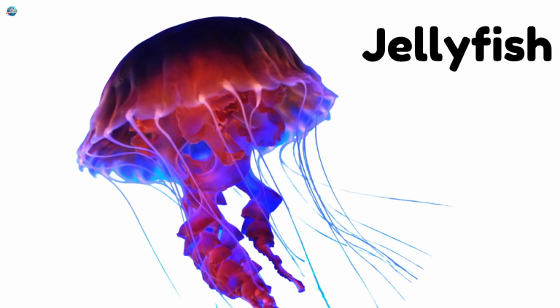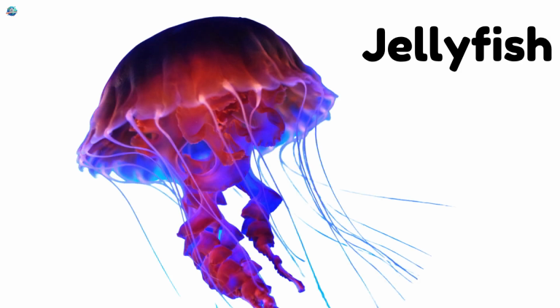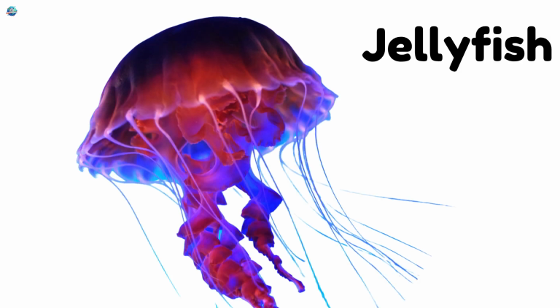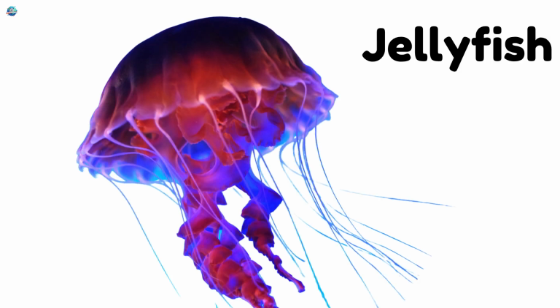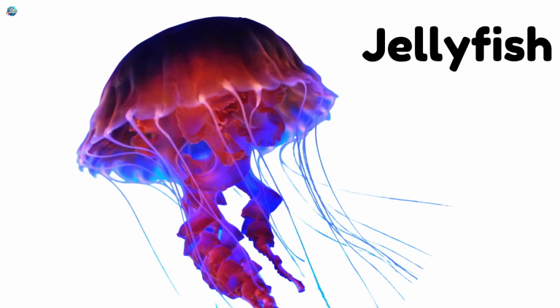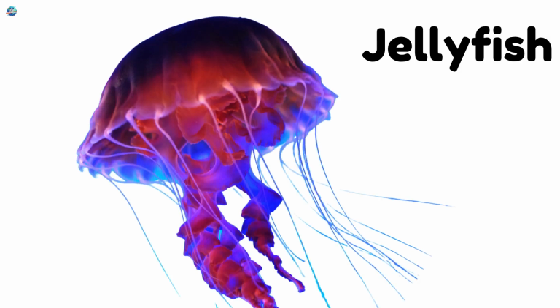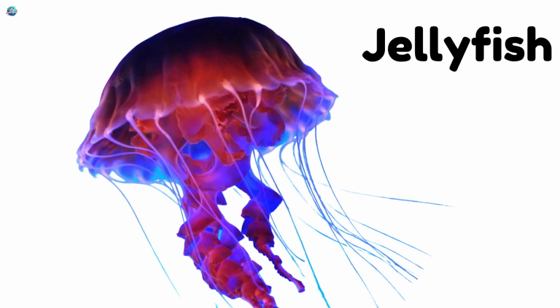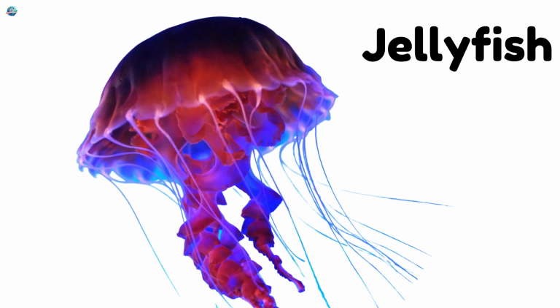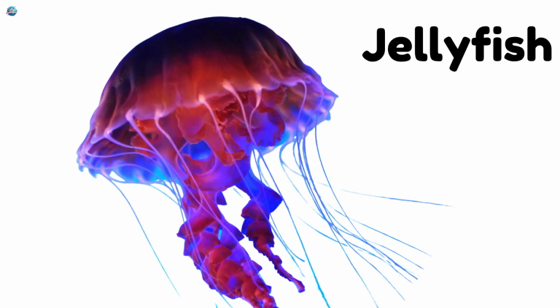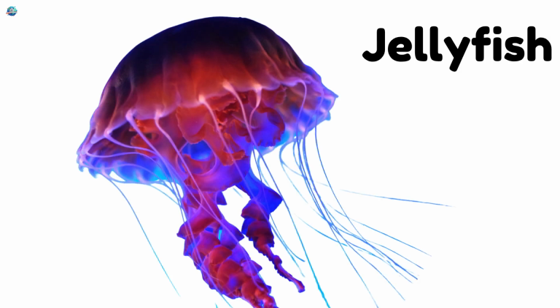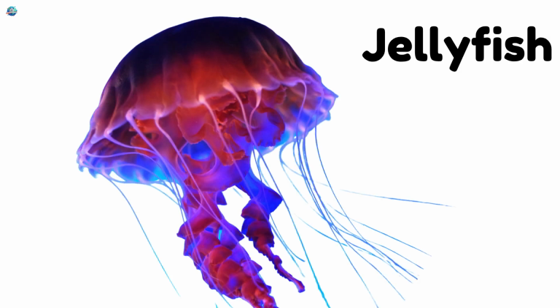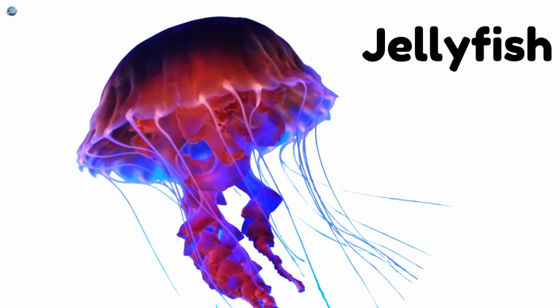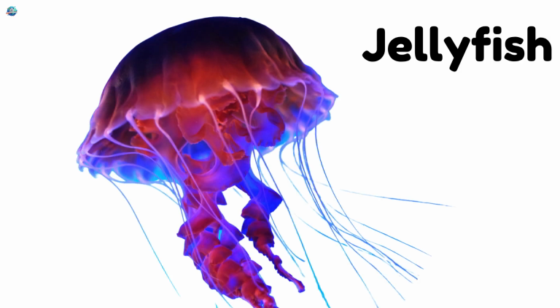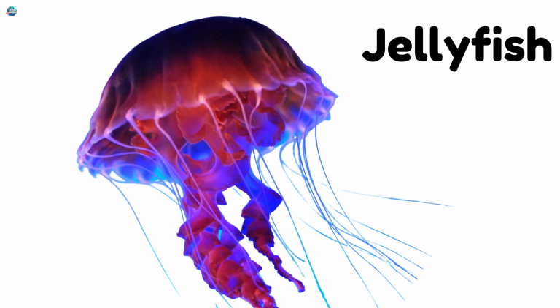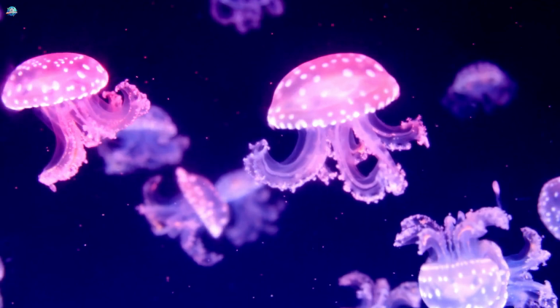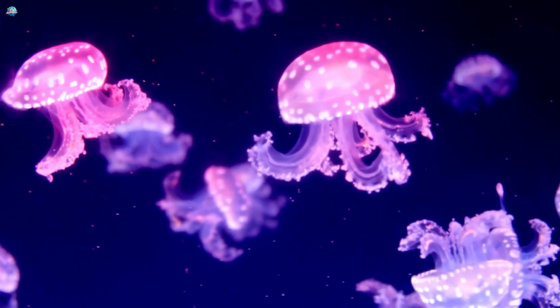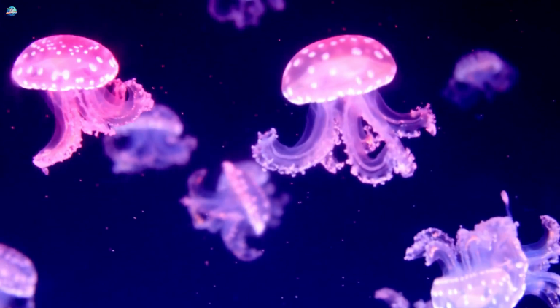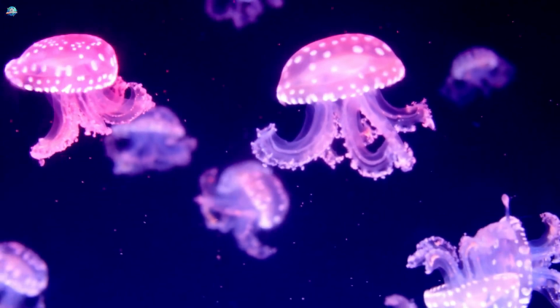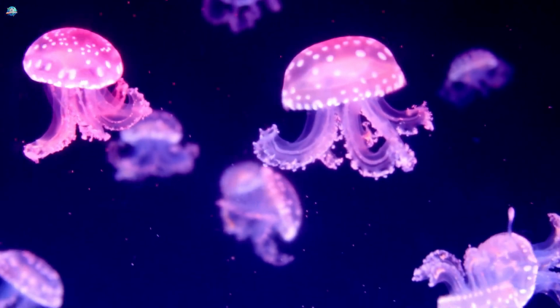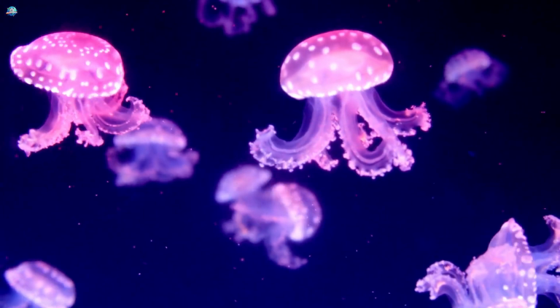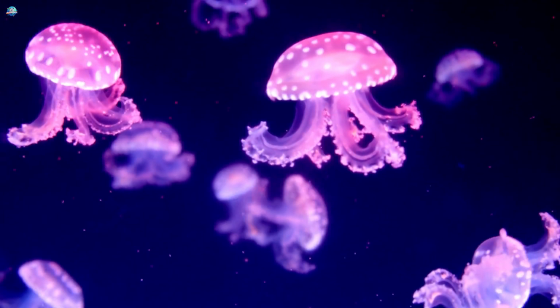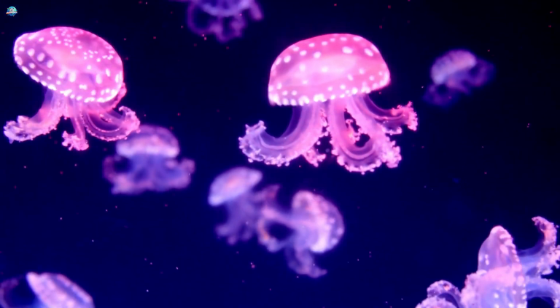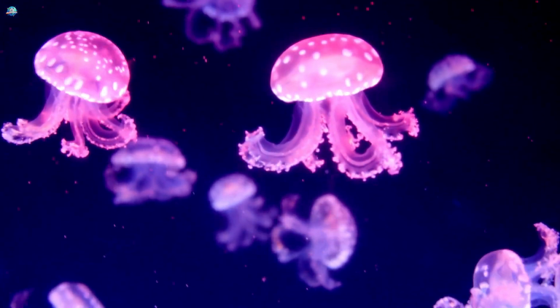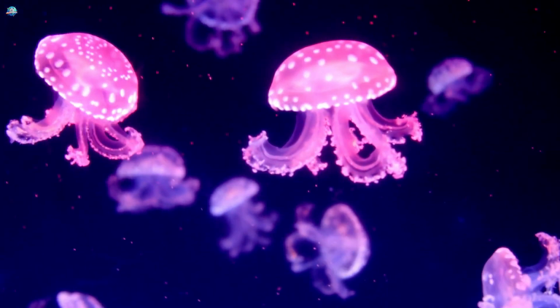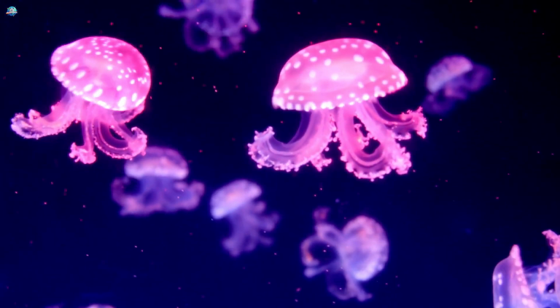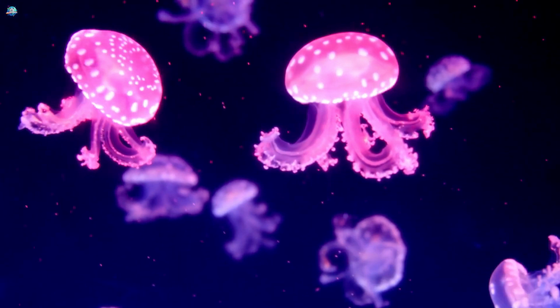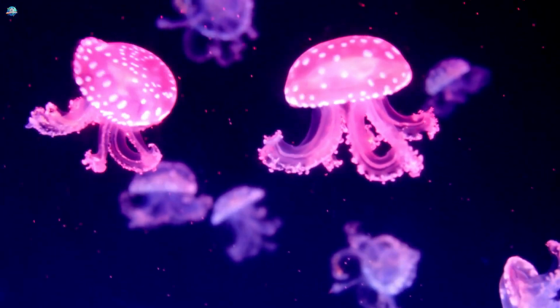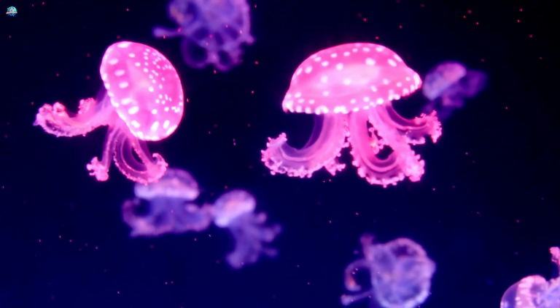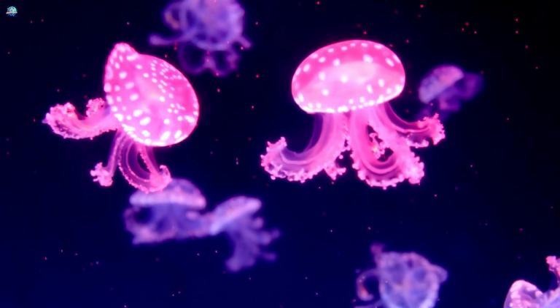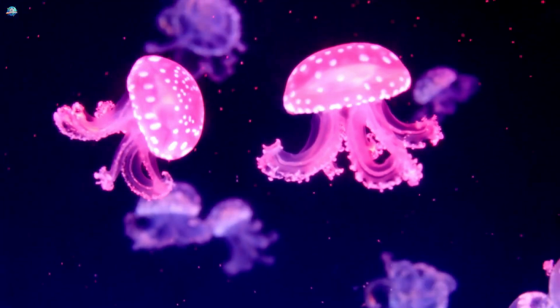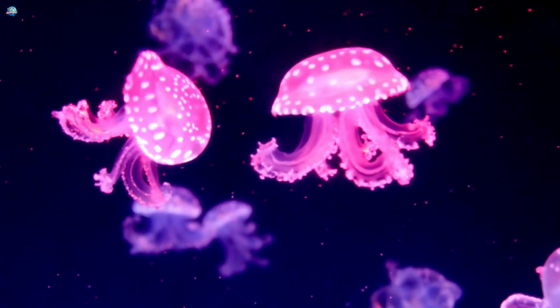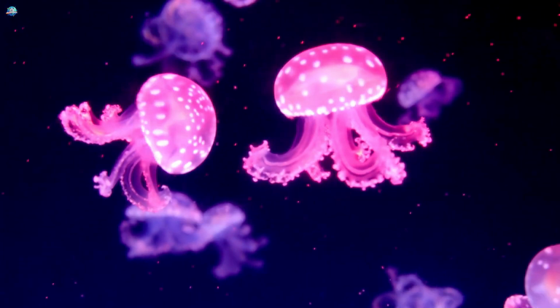Jellyfish float like umbrellas in the ocean. They have soft bodies and long stinging tentacles.